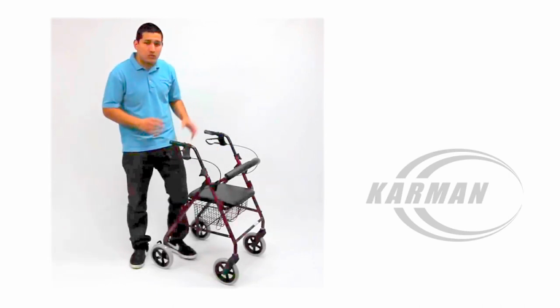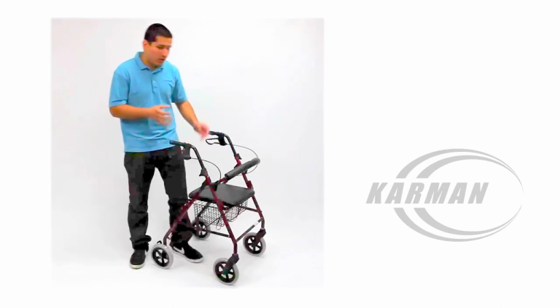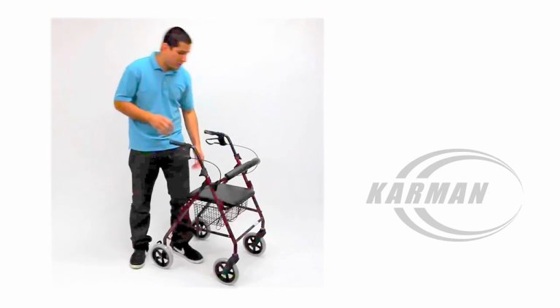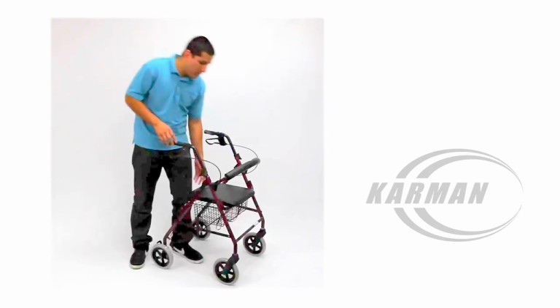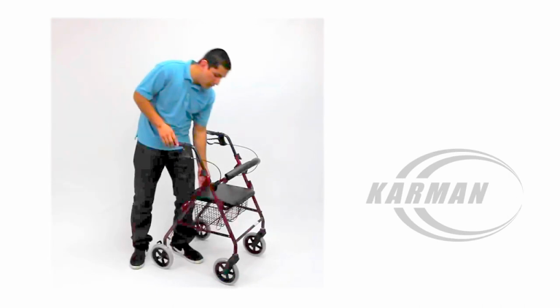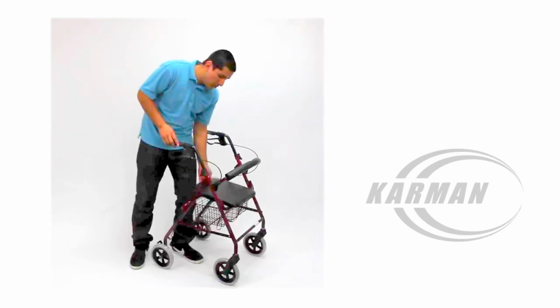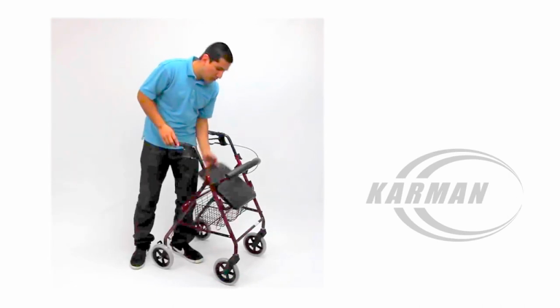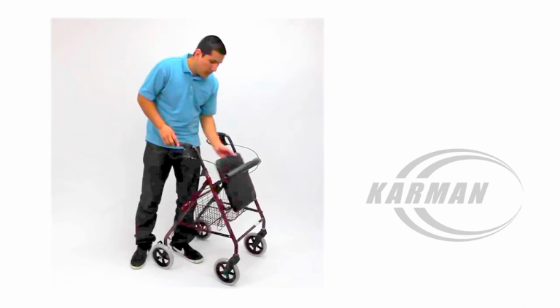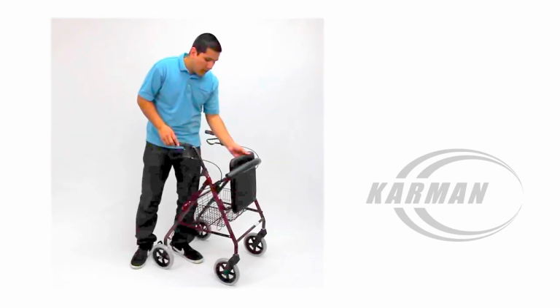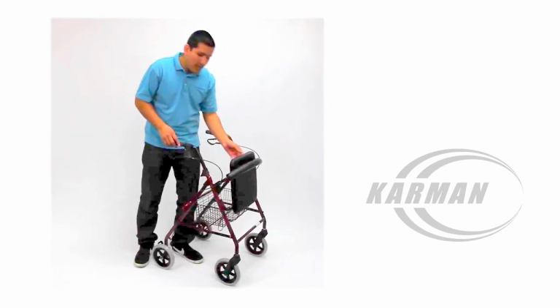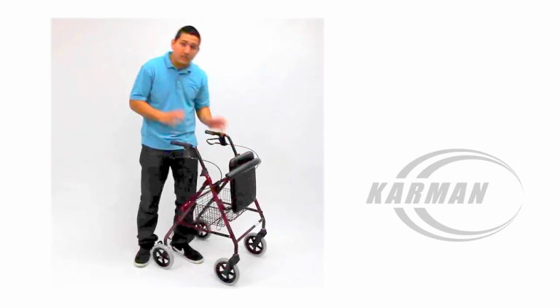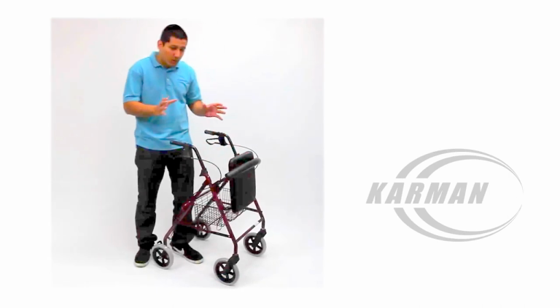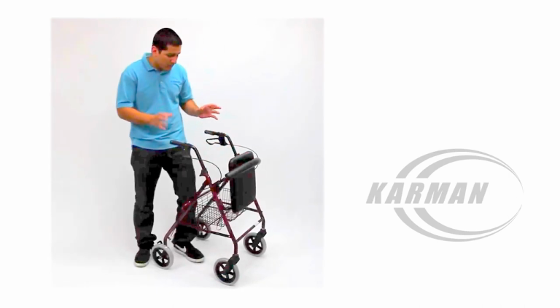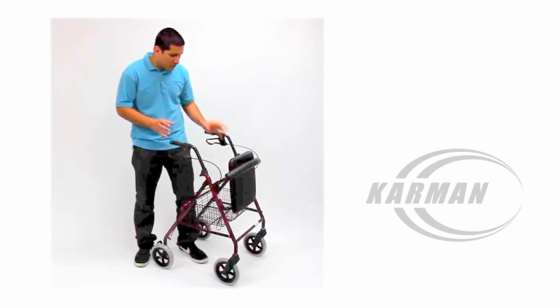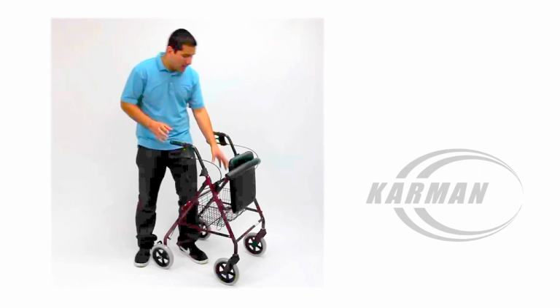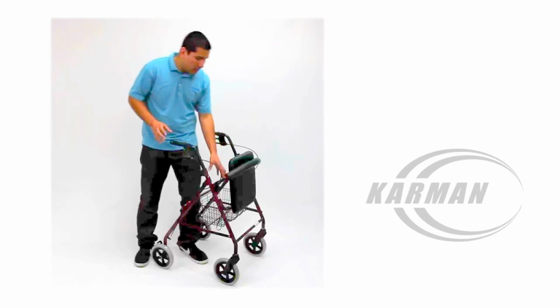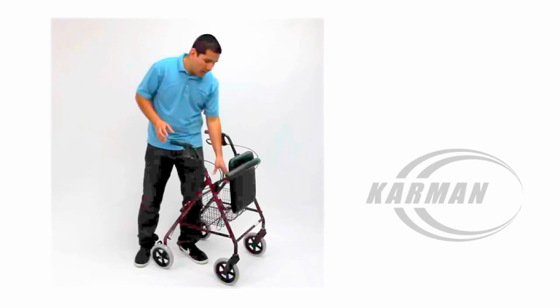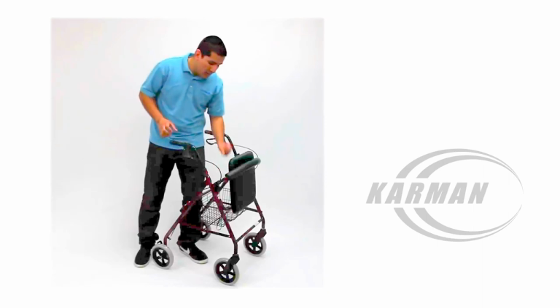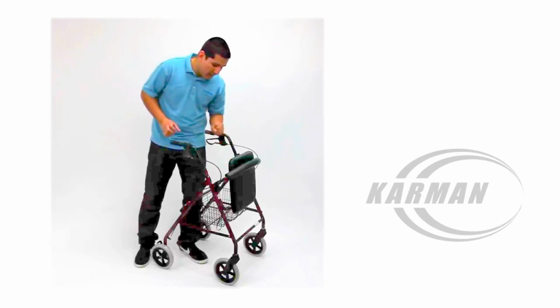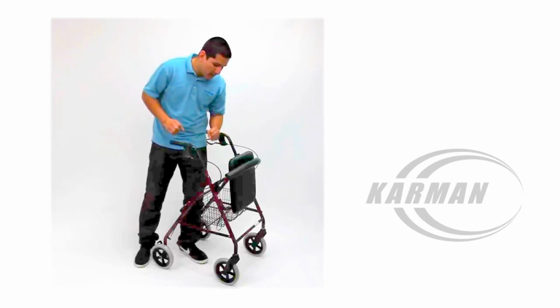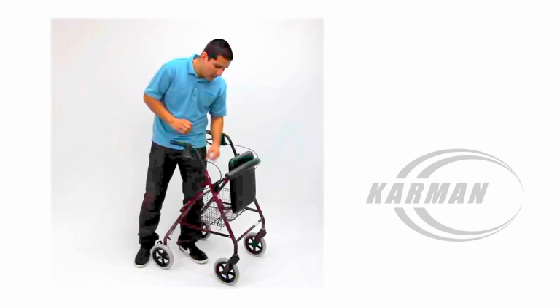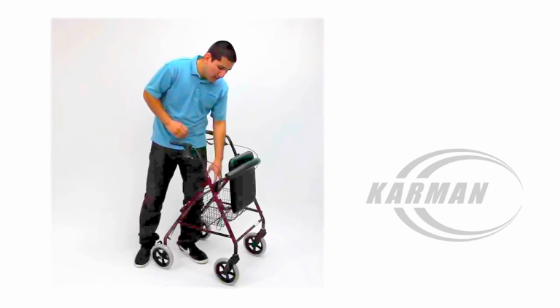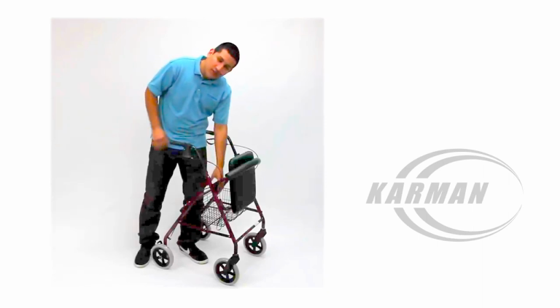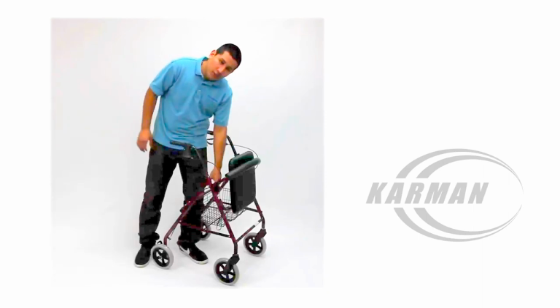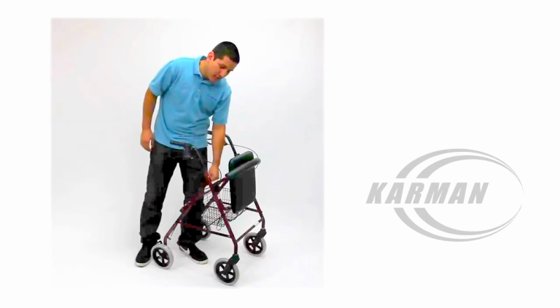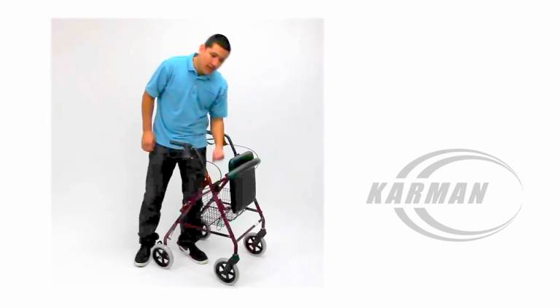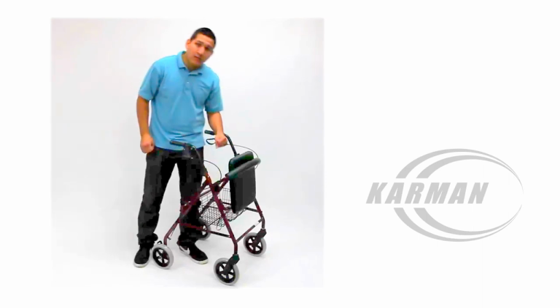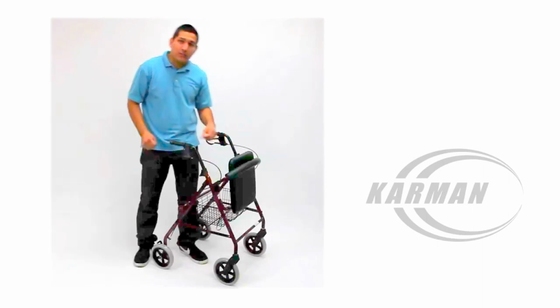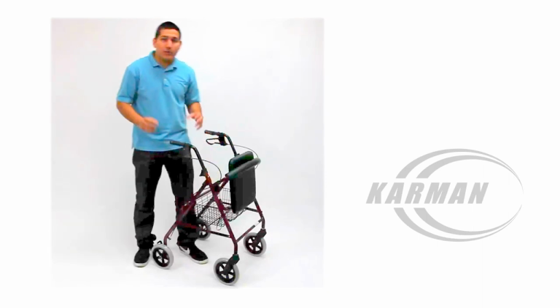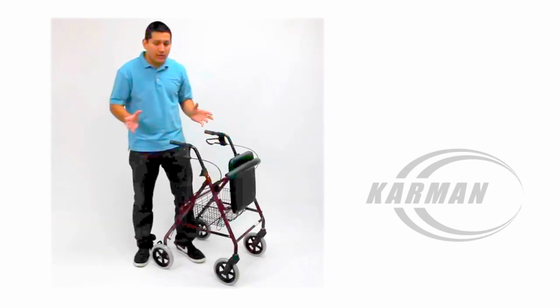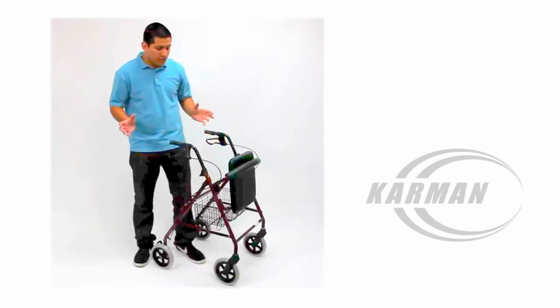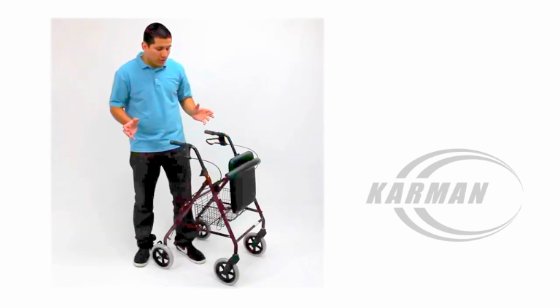This Rollator is foldable. As always, you take out the wire basket, fold it up, and you're ready to go.